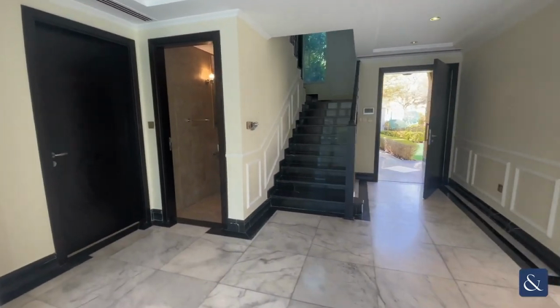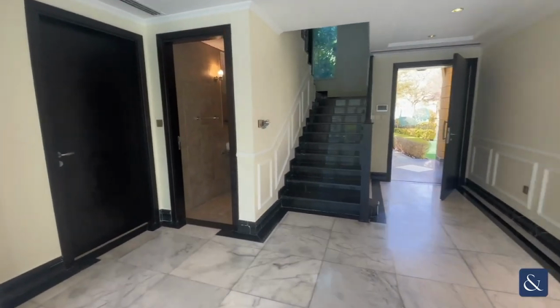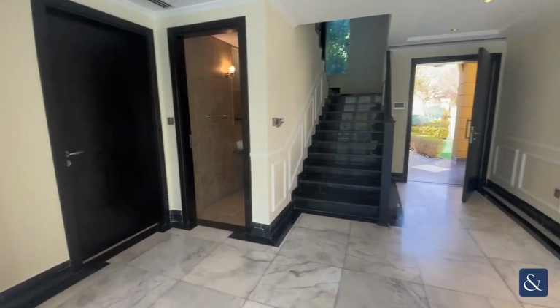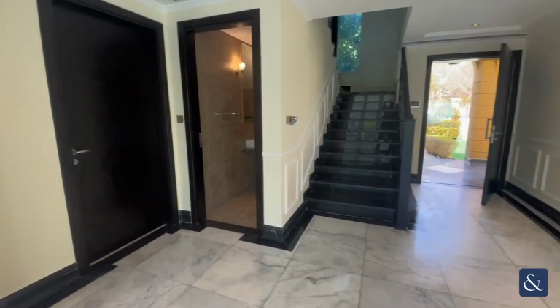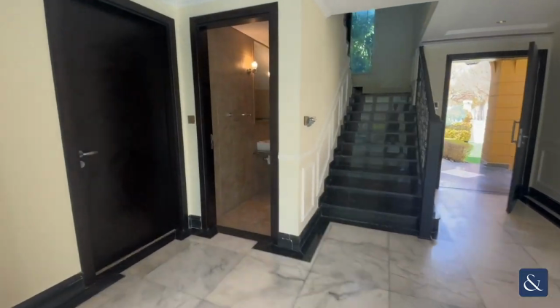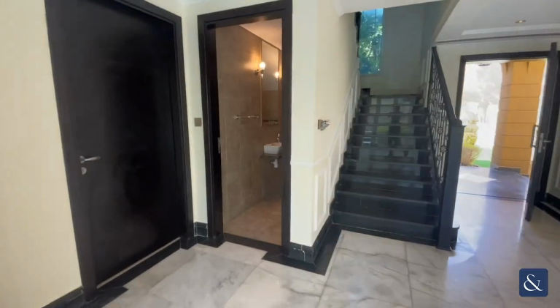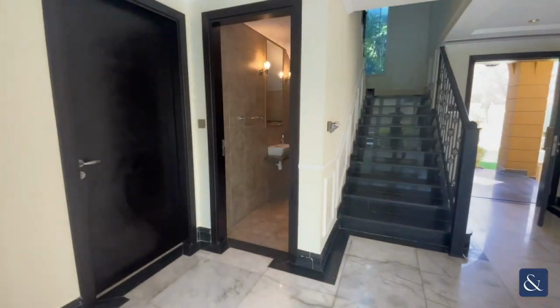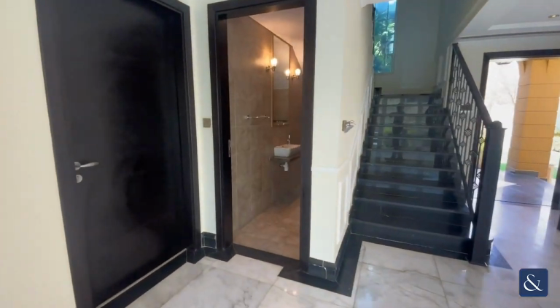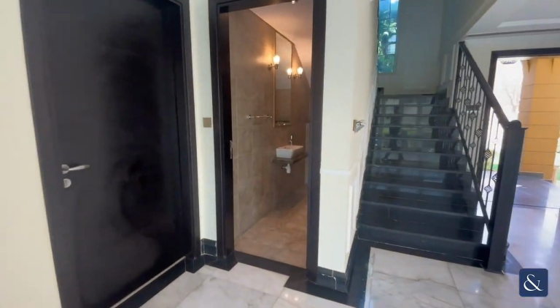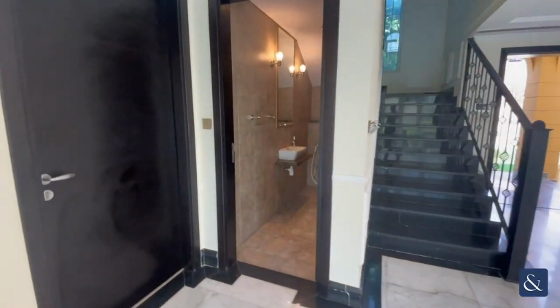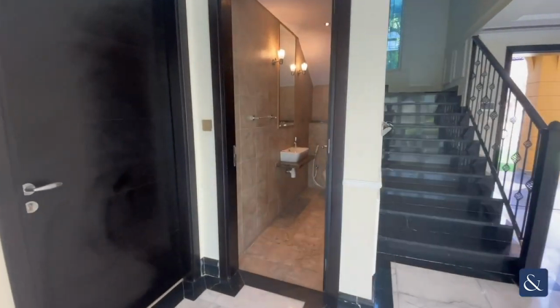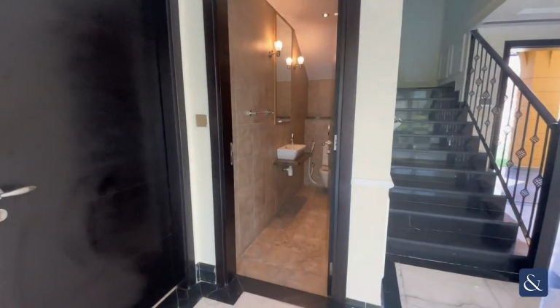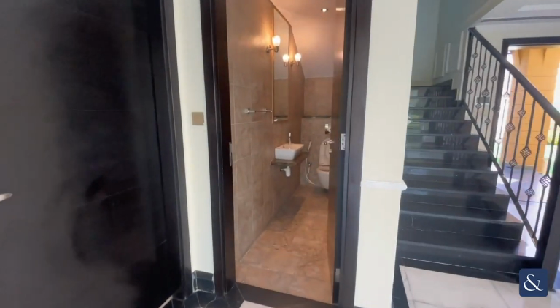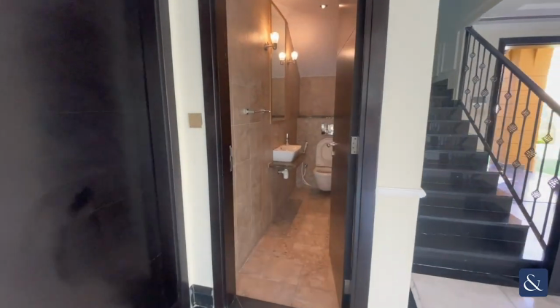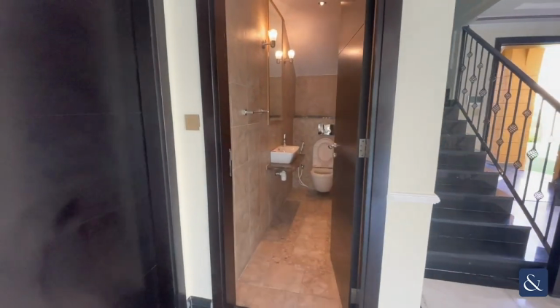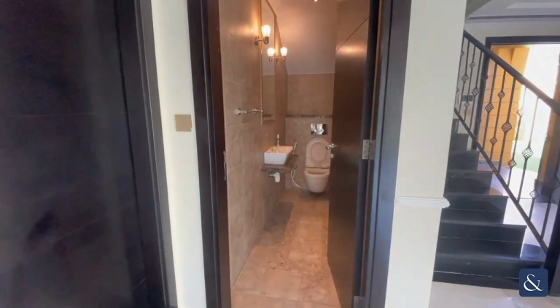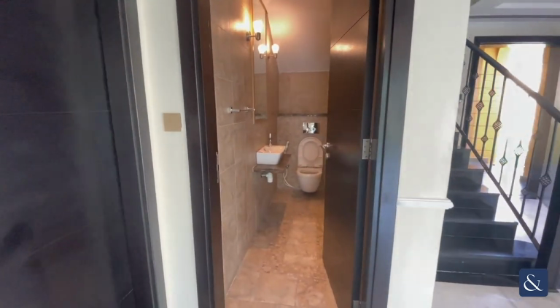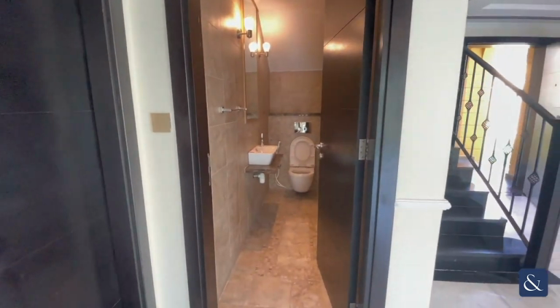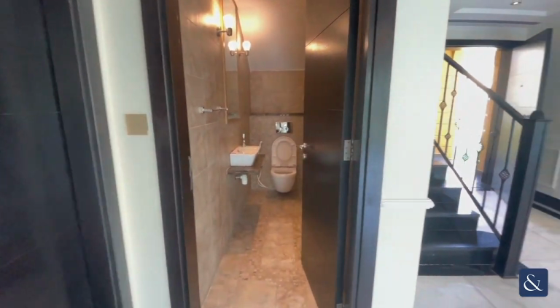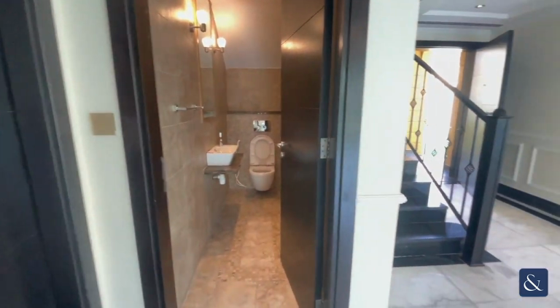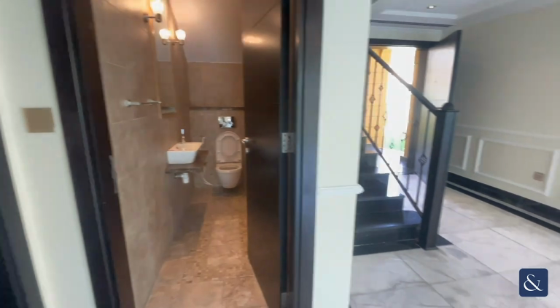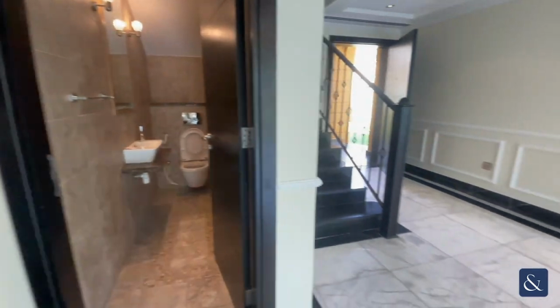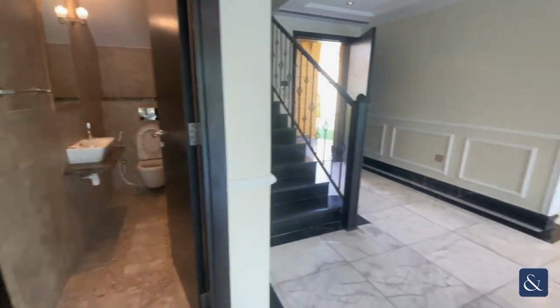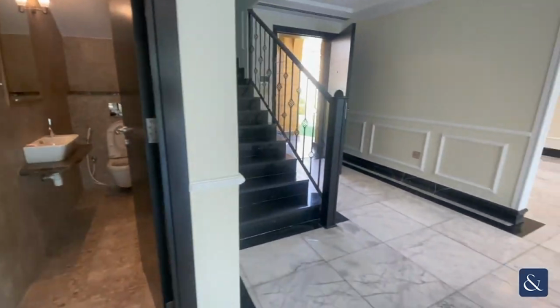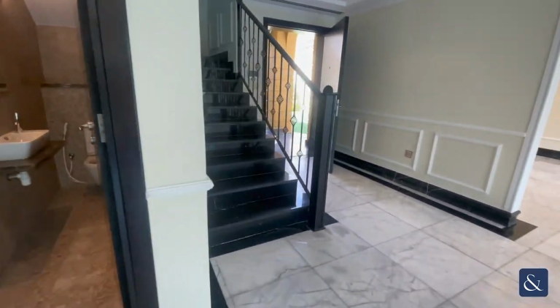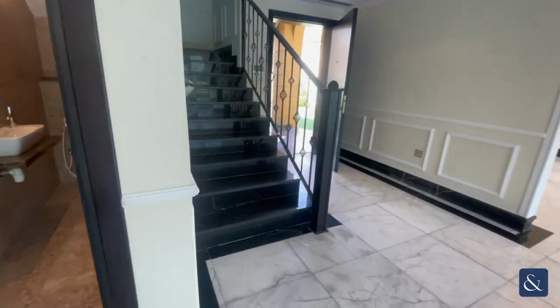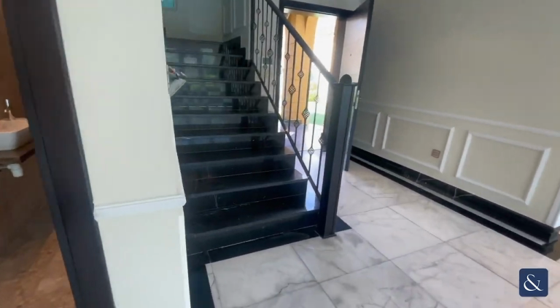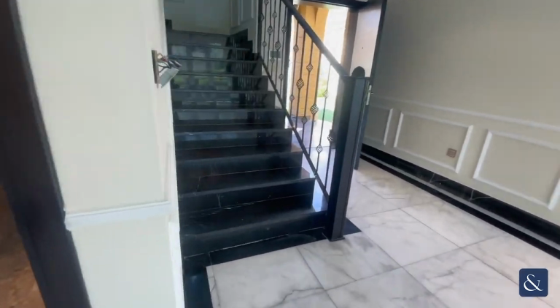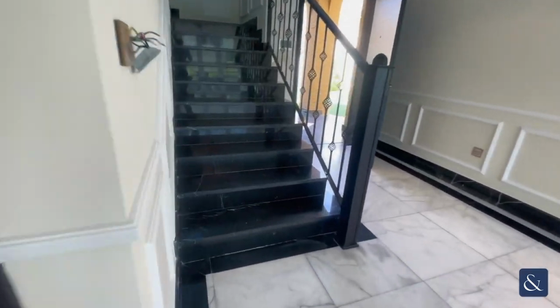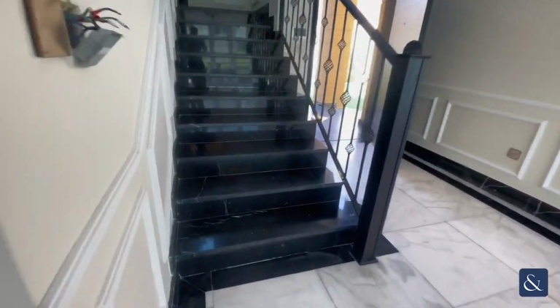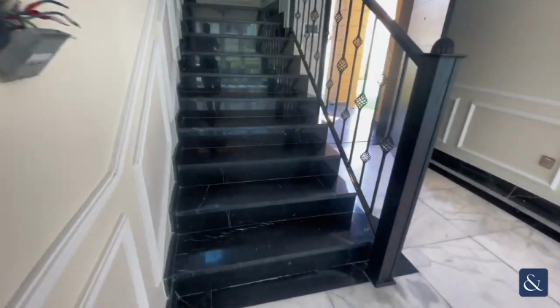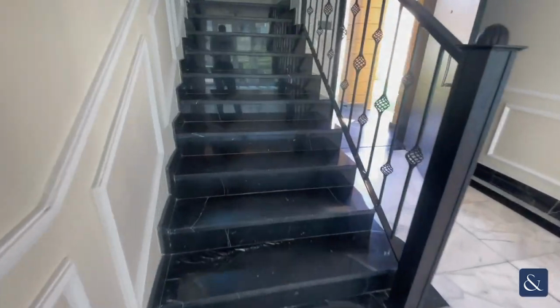As you can see you've got the downstairs toilet just there as well. Heading upstairs now.